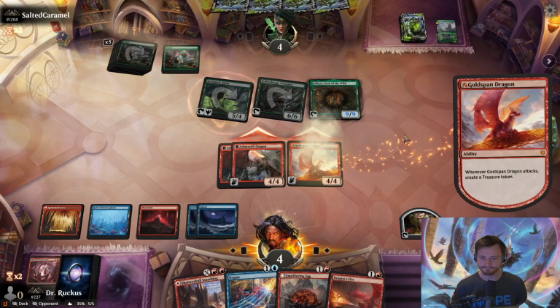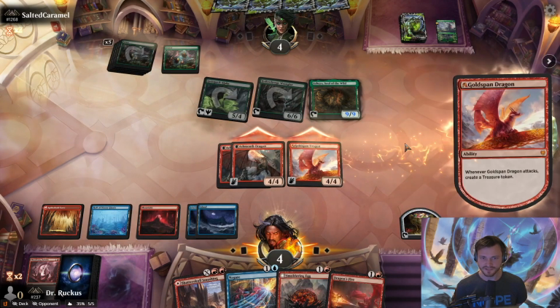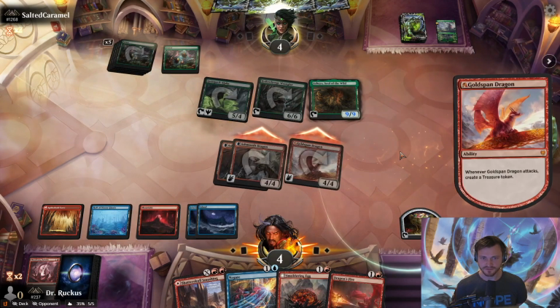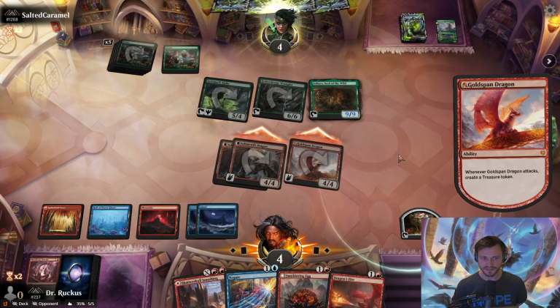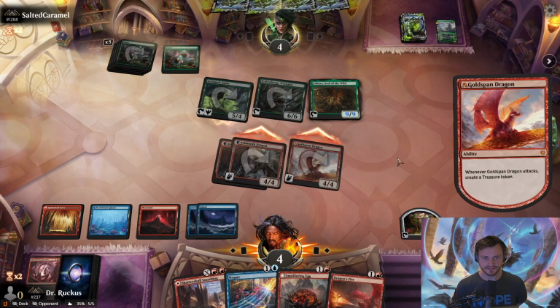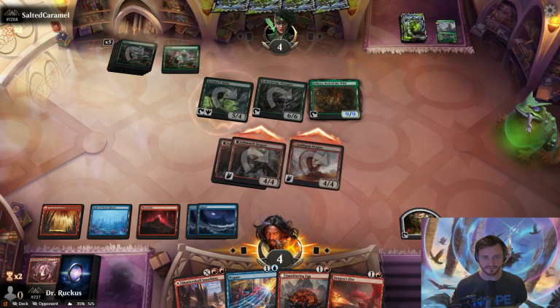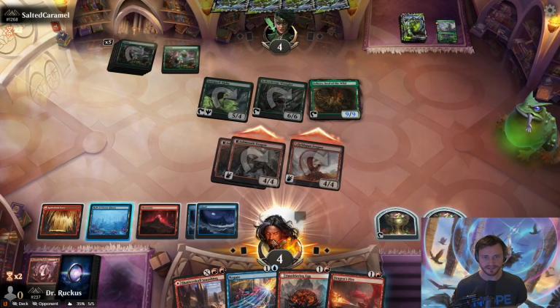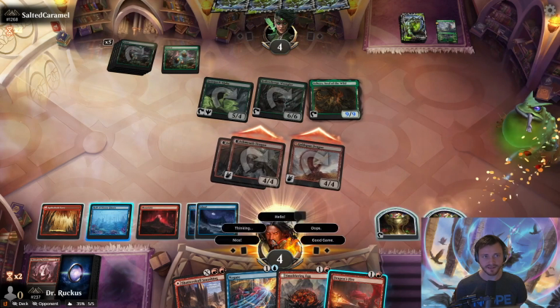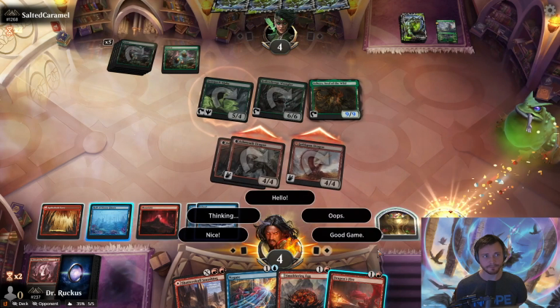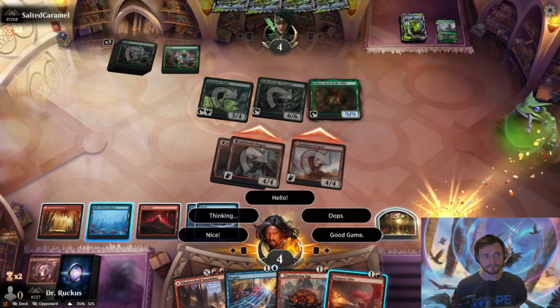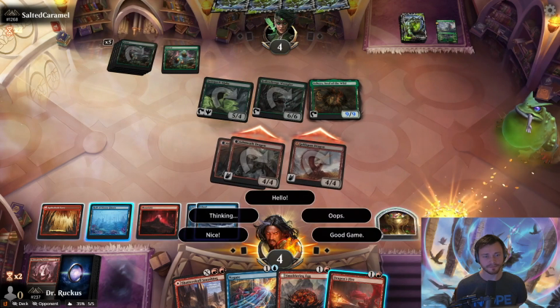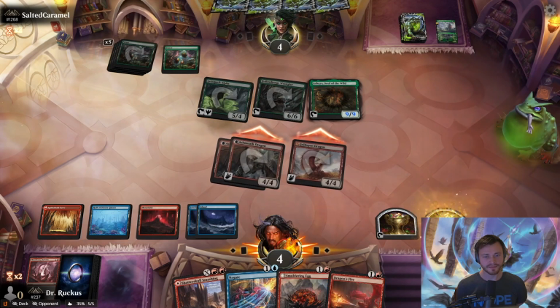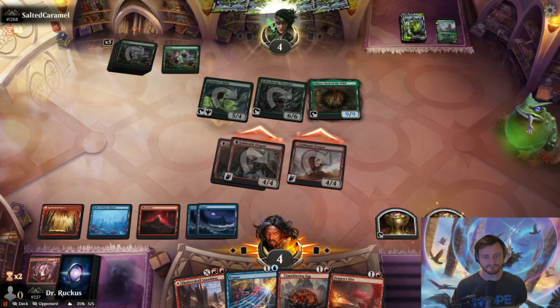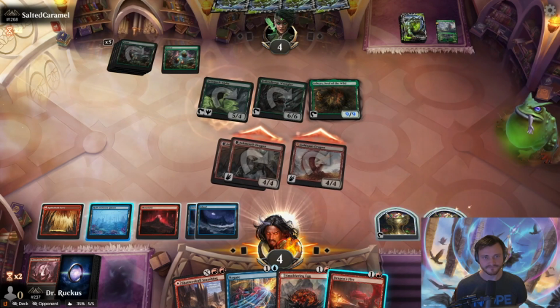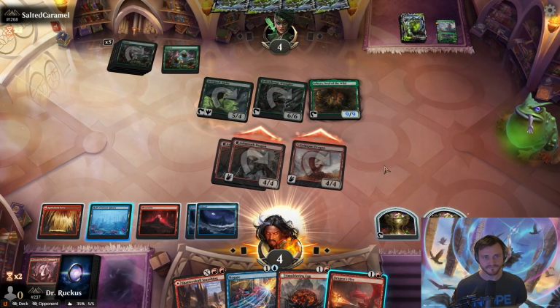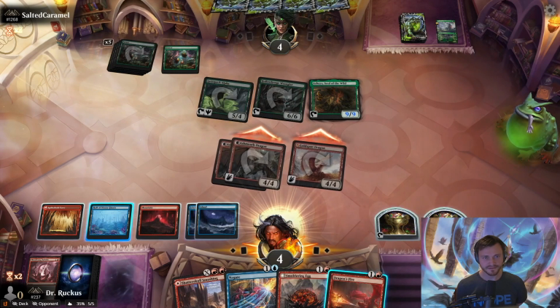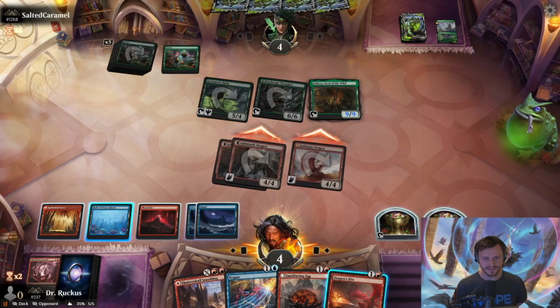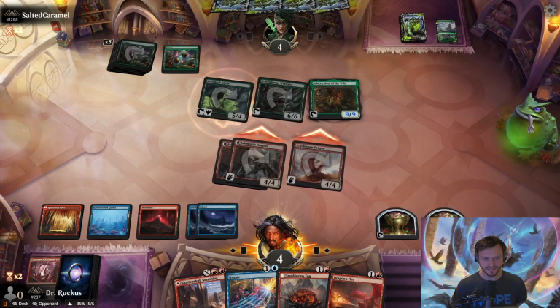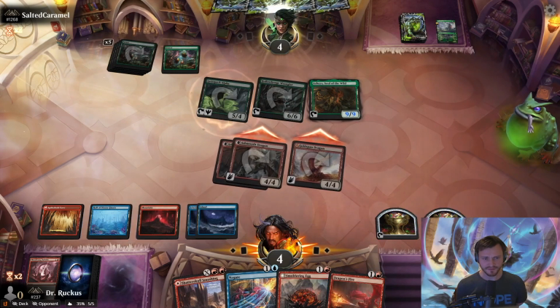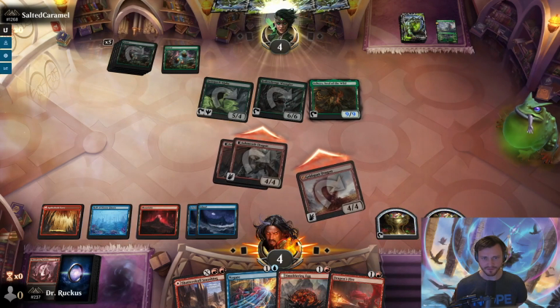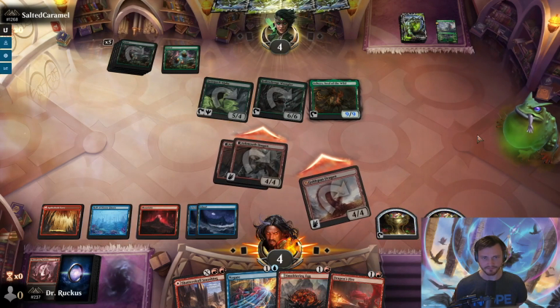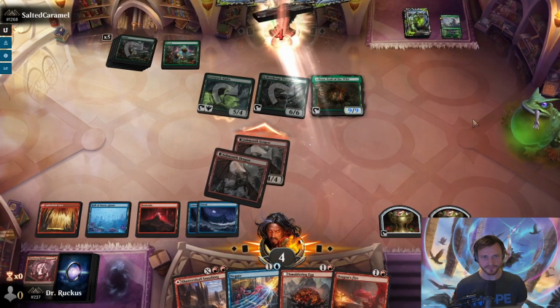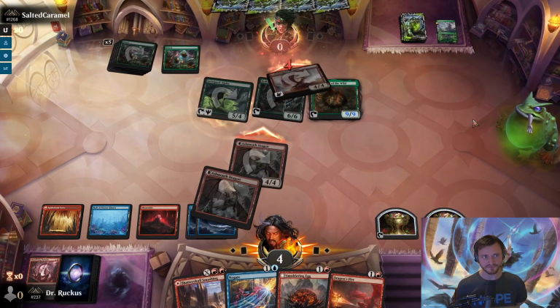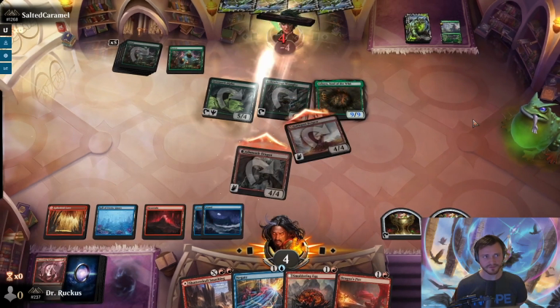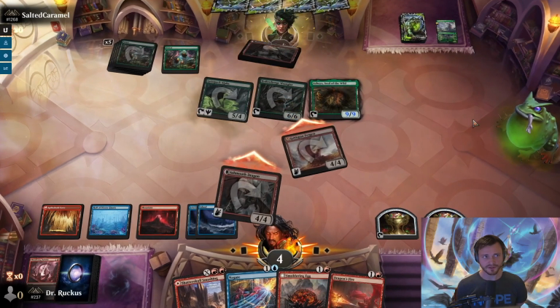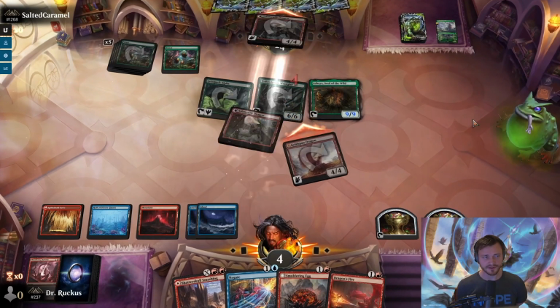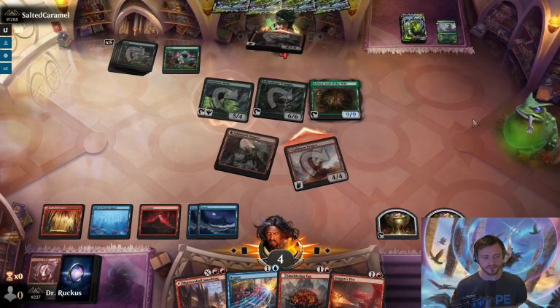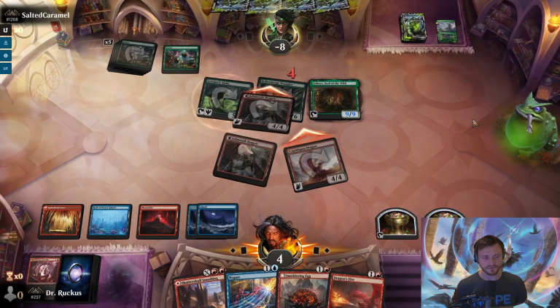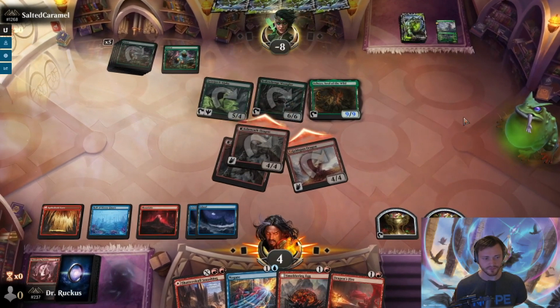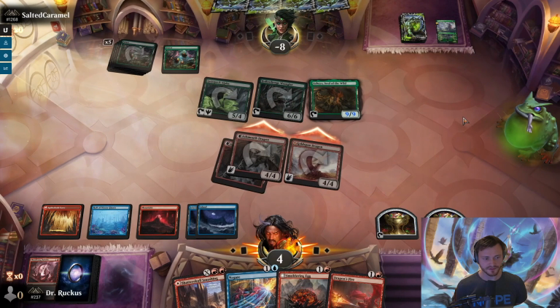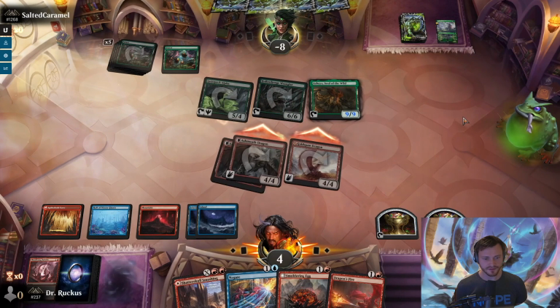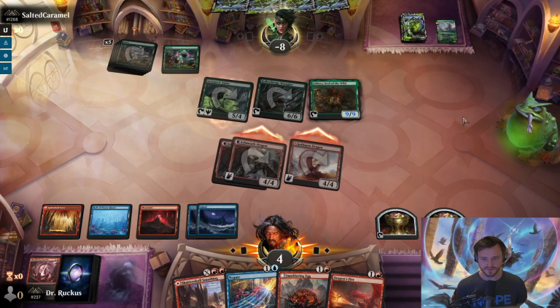Both Smoldering Eggs transform into Ashmouth Dragon. We attack for 12 and the opponent will likely scoop — they need a one-mana instant fight or bite spell from green that they don't have. We take our second Epiphany turn and that's game. Five wins in a row with Goldspan Epiphany in Alchemy — up to rank 207 Mythic.